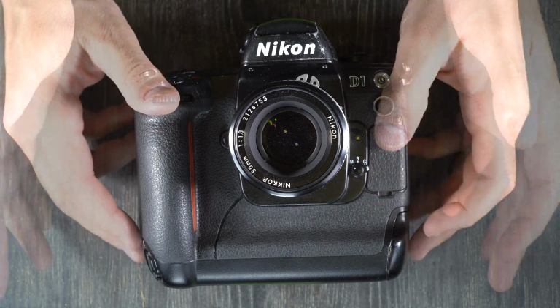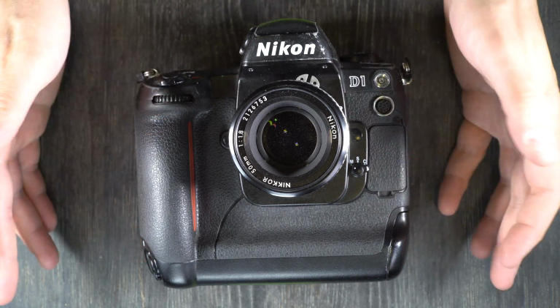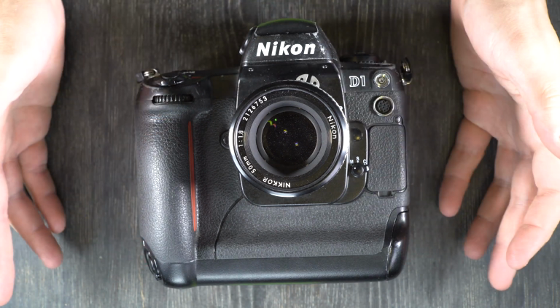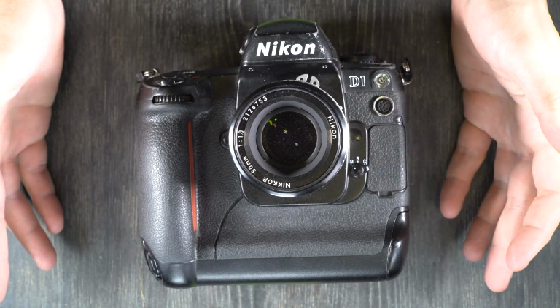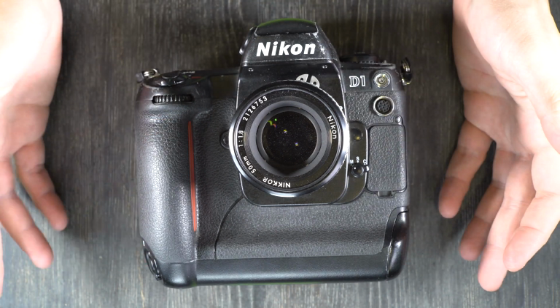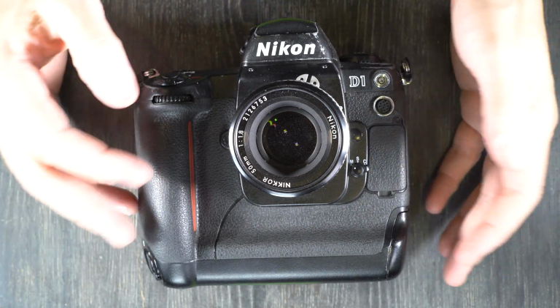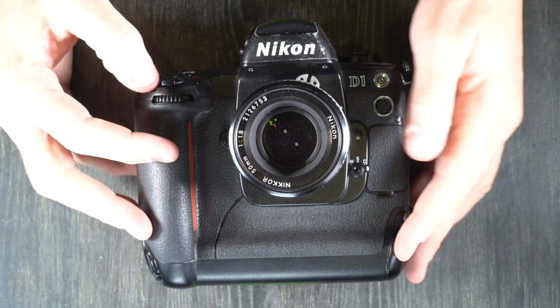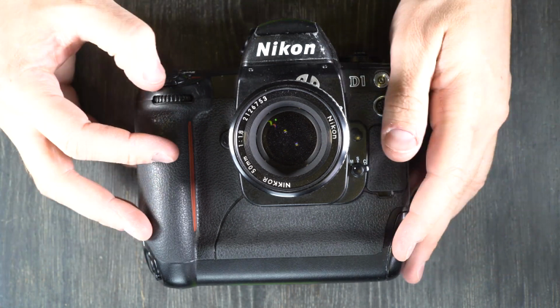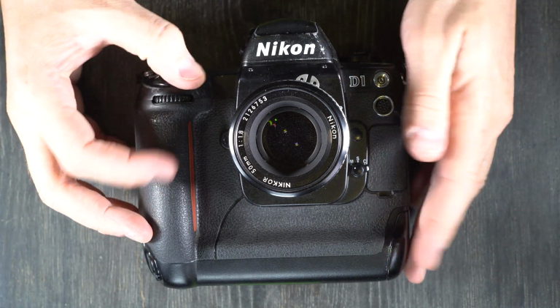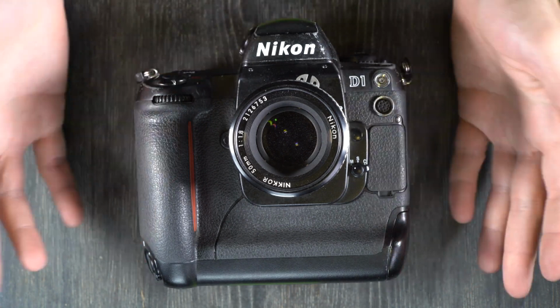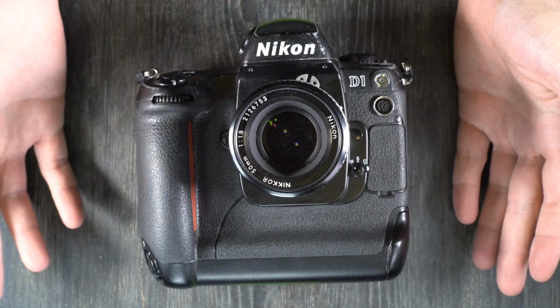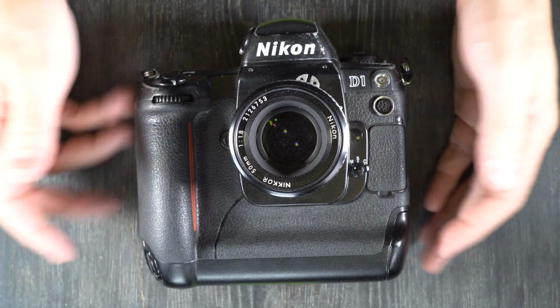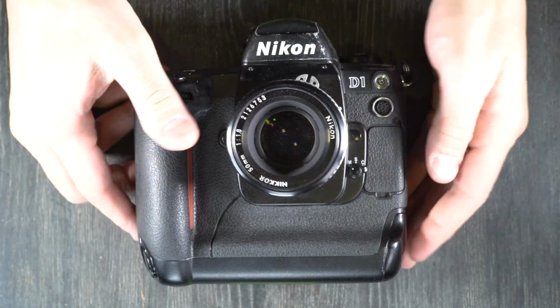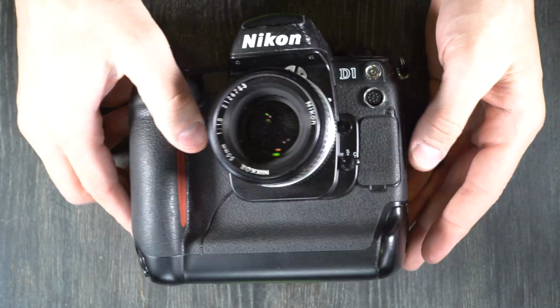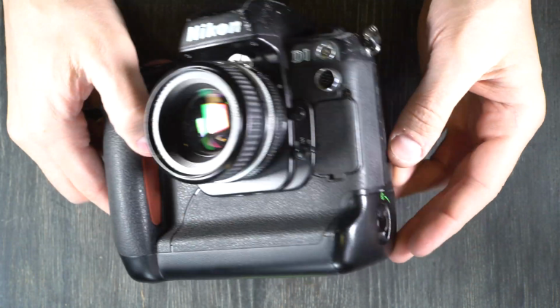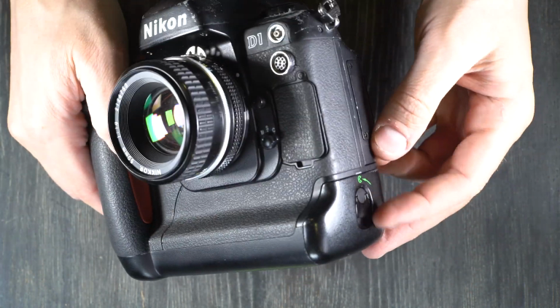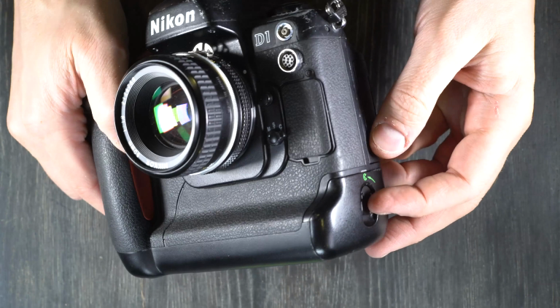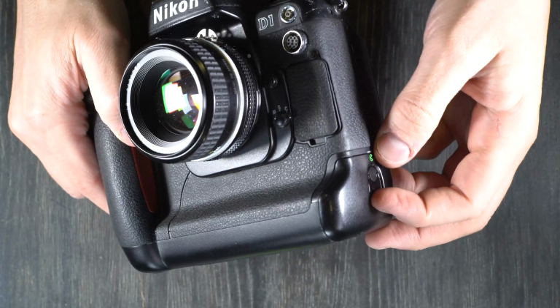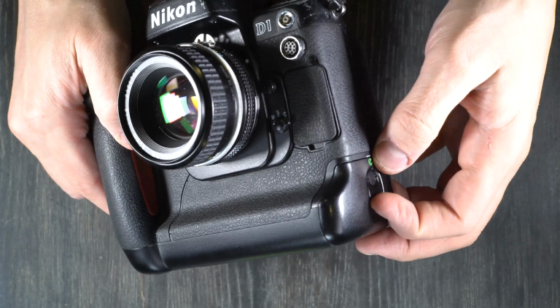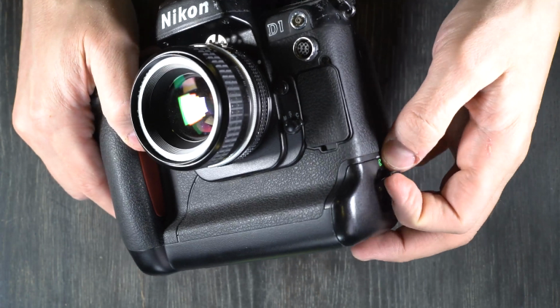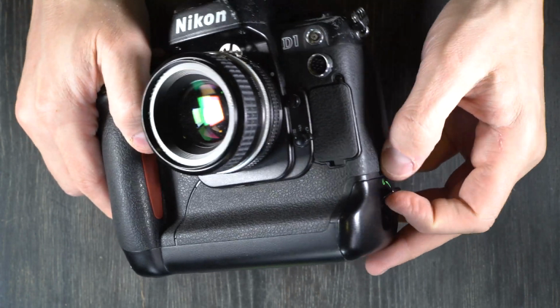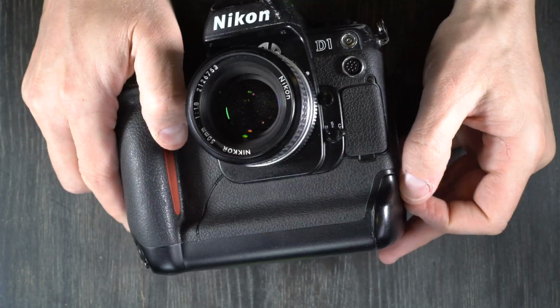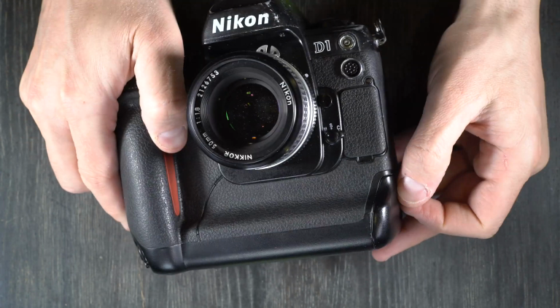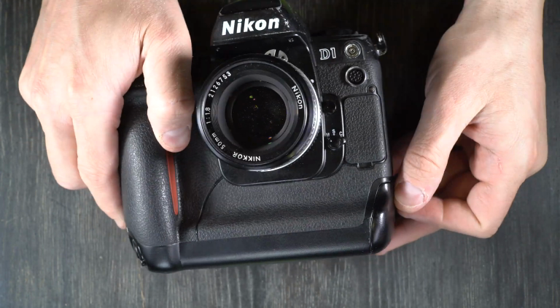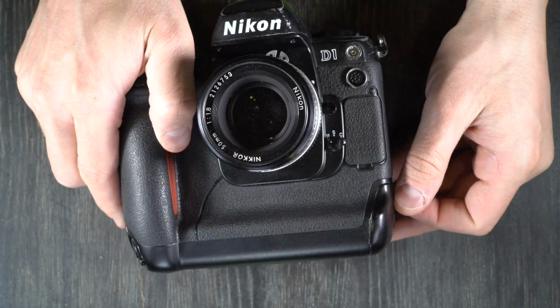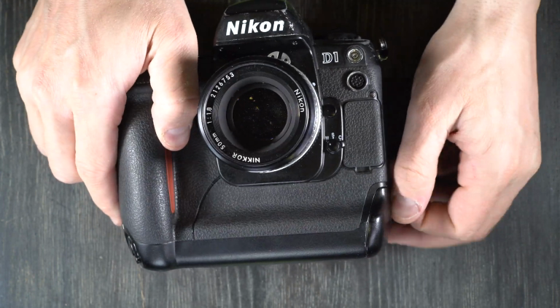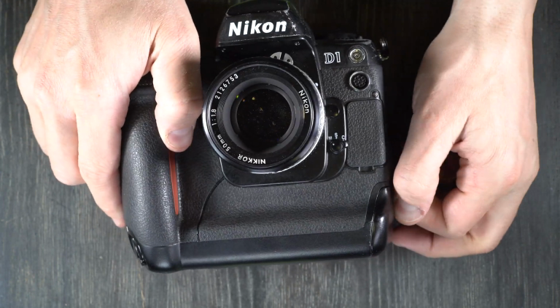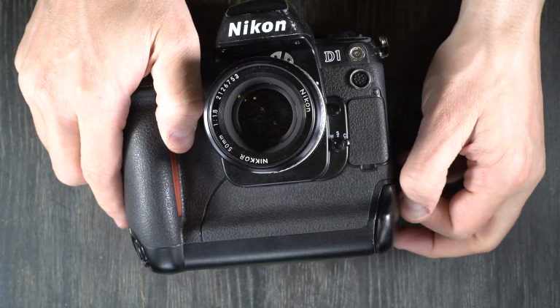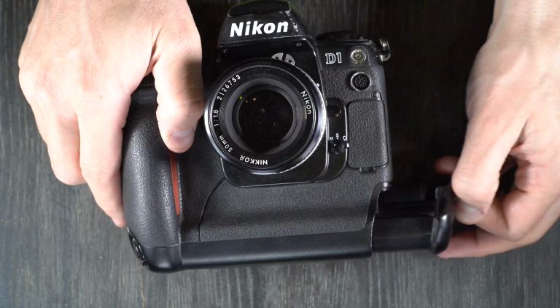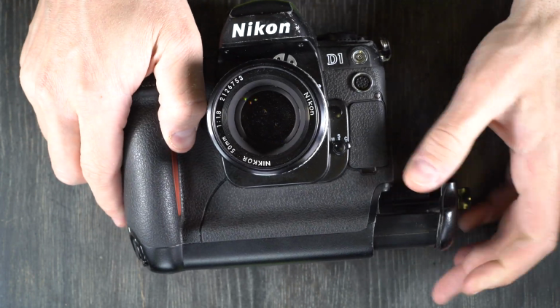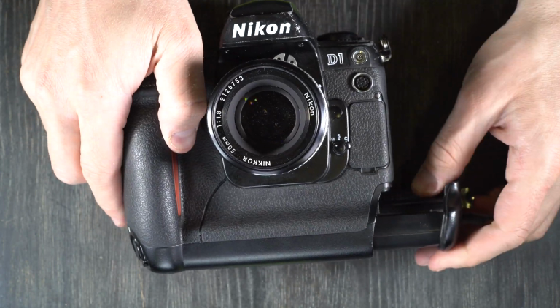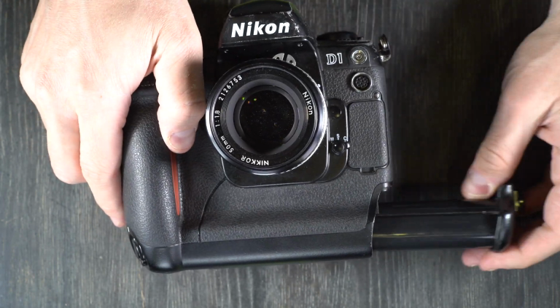The first thing we're going to do, because this camera can't do anything without a battery, and because this battery is almost dead, we're going to change the batteries.